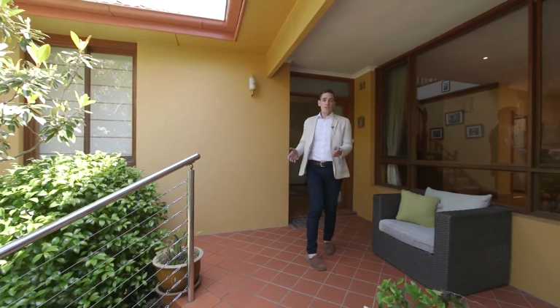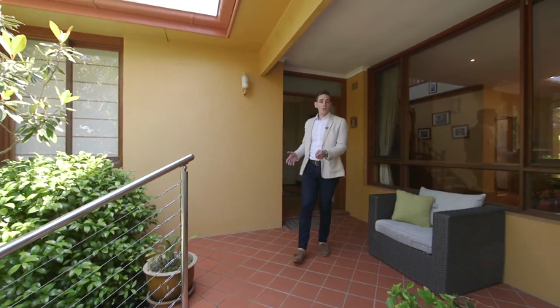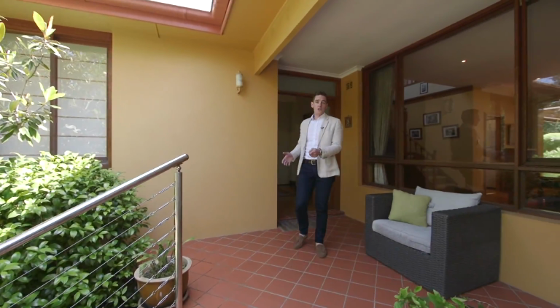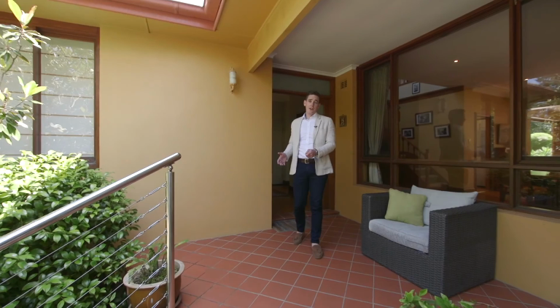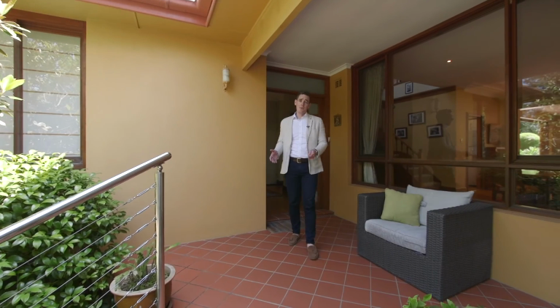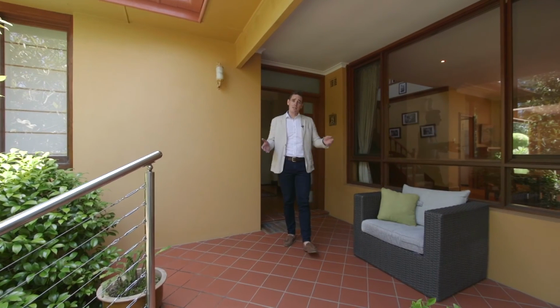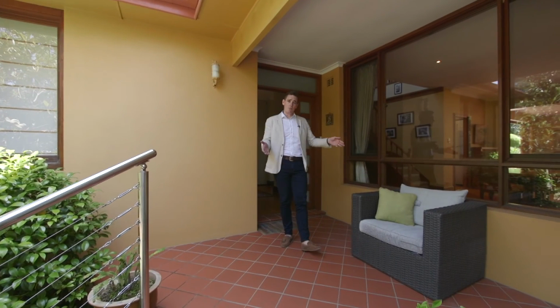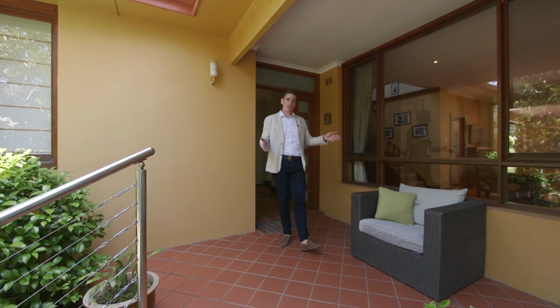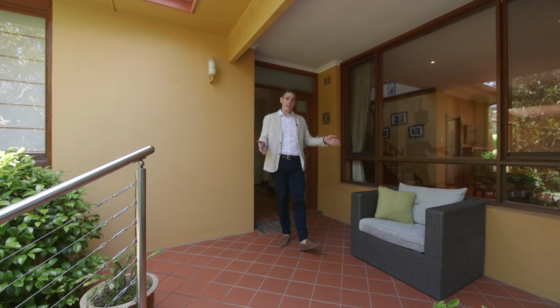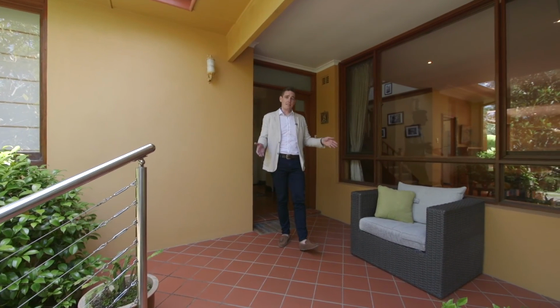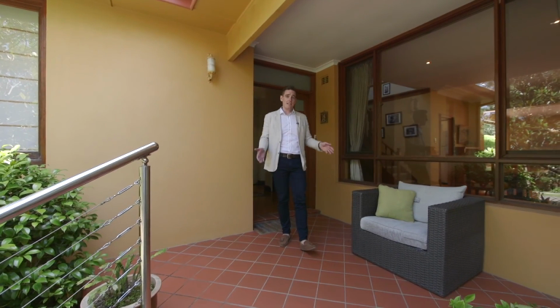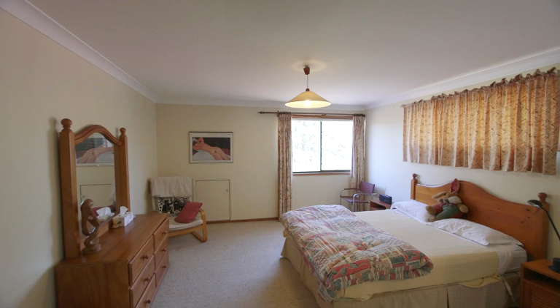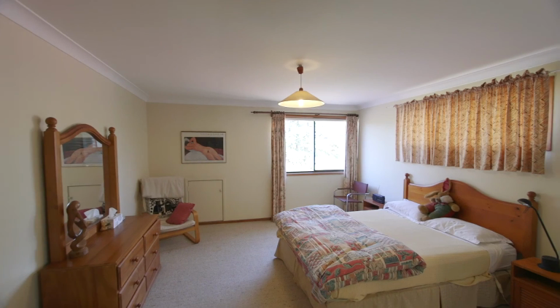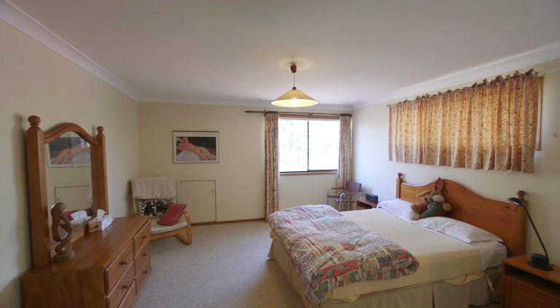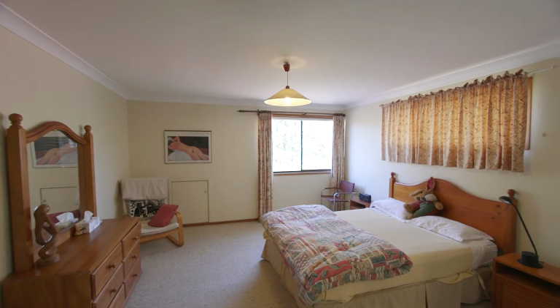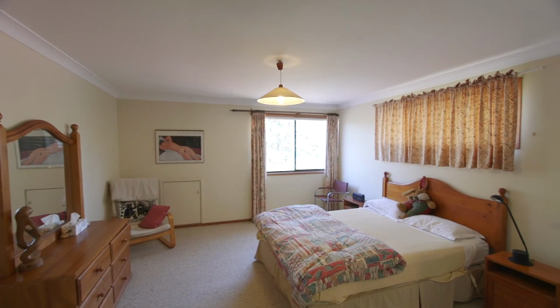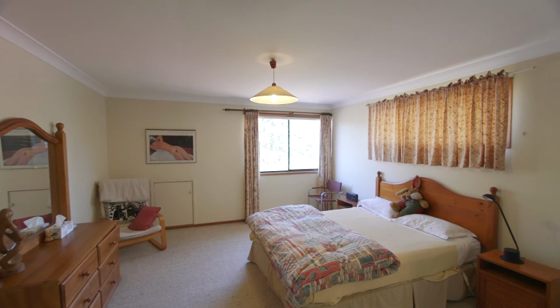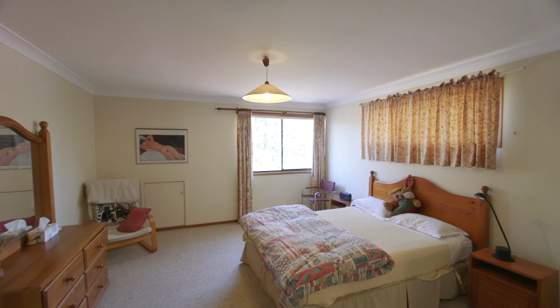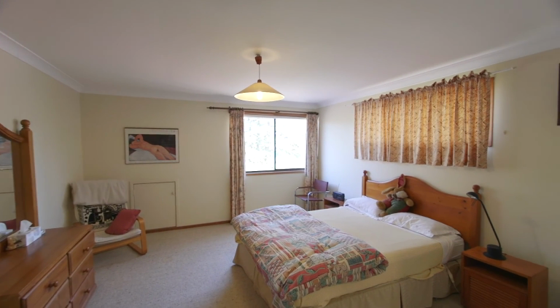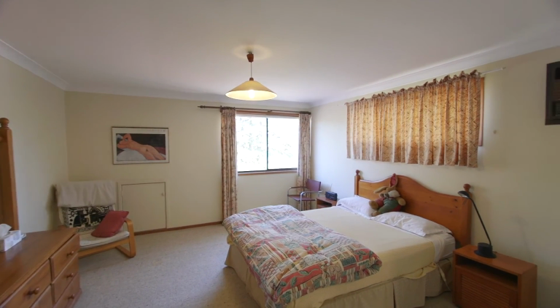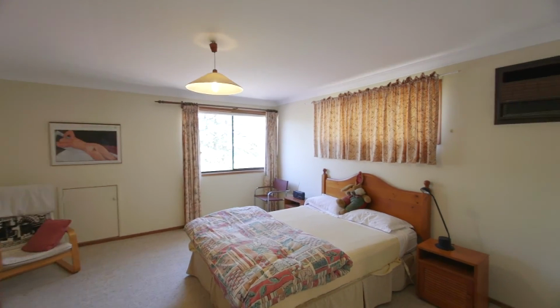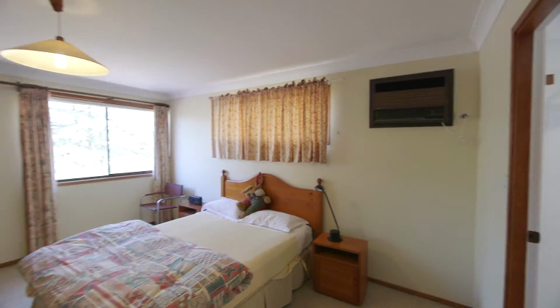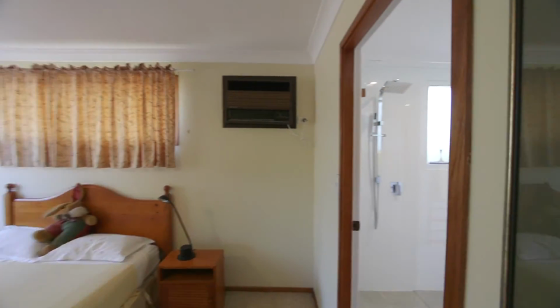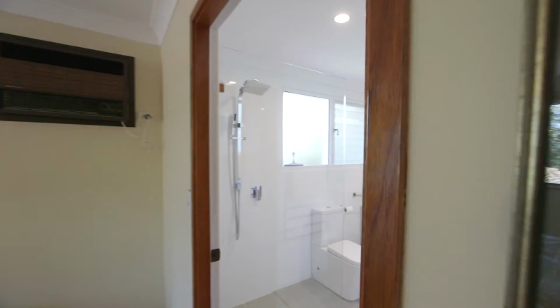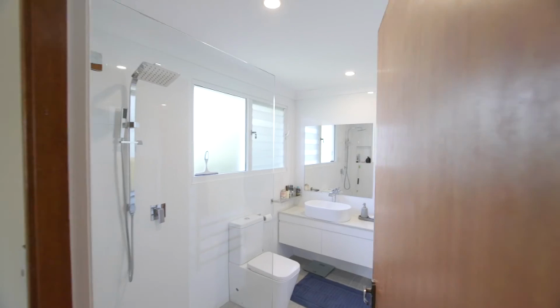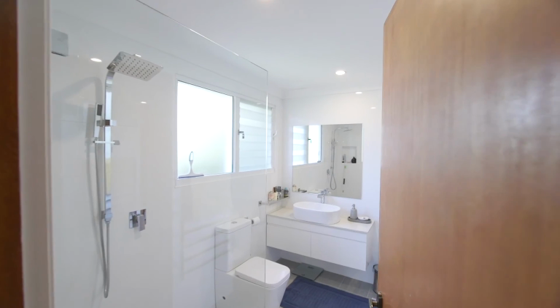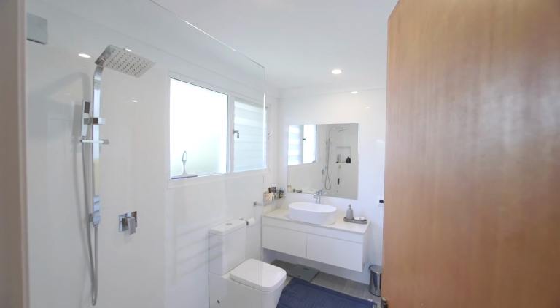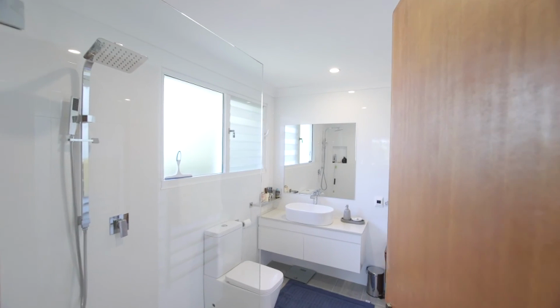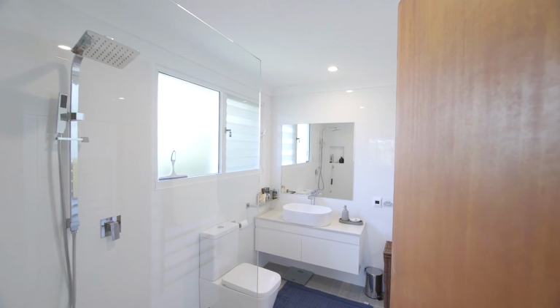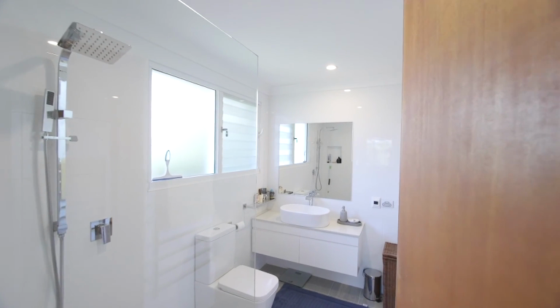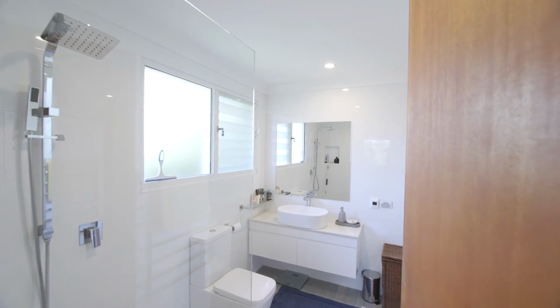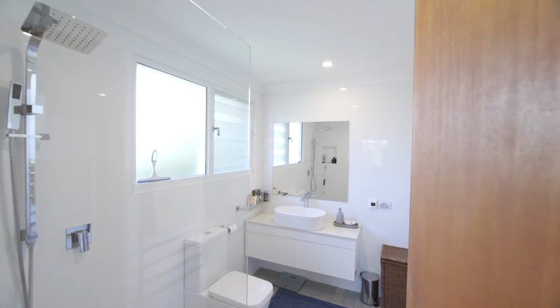This two-storey home is double brick downstairs with a choice of two masters, both with en-suites and multiple living areas upstairs.